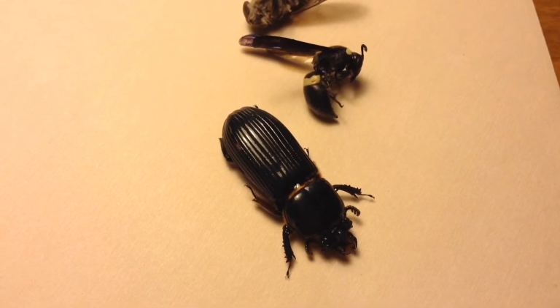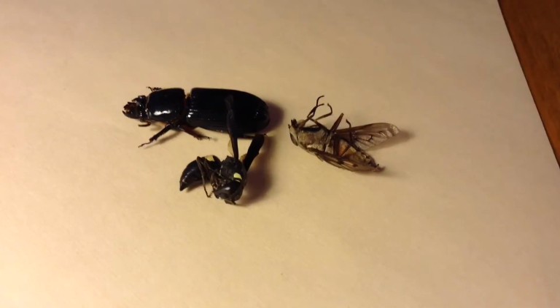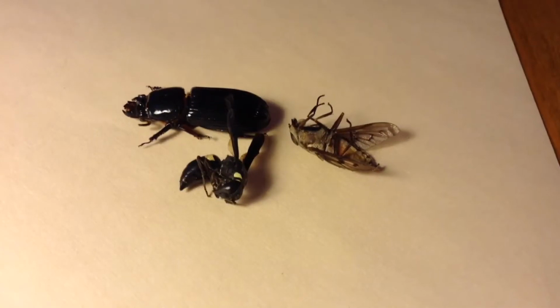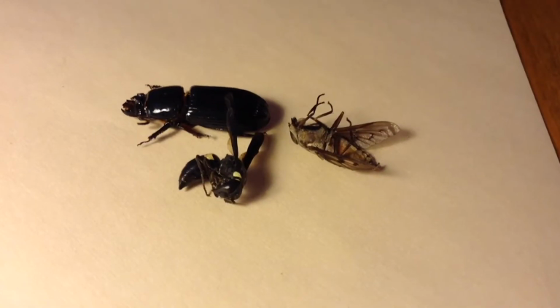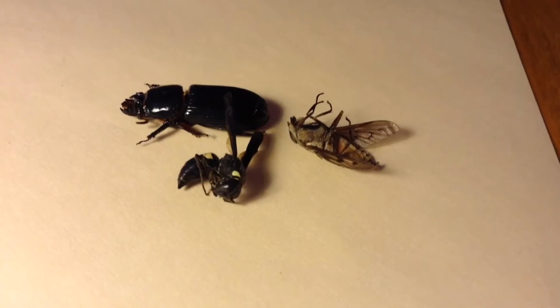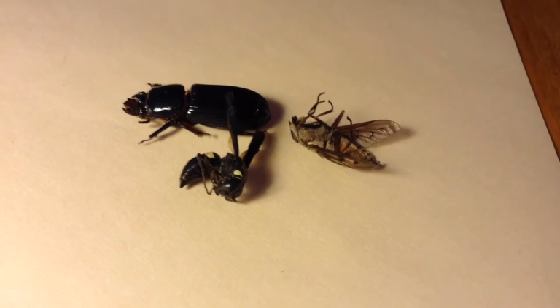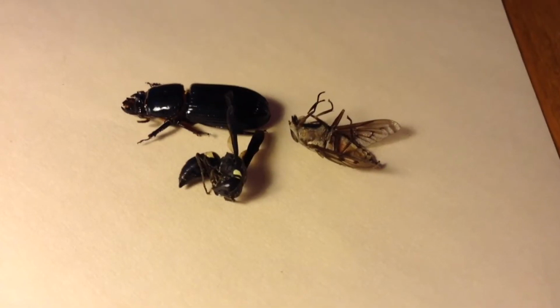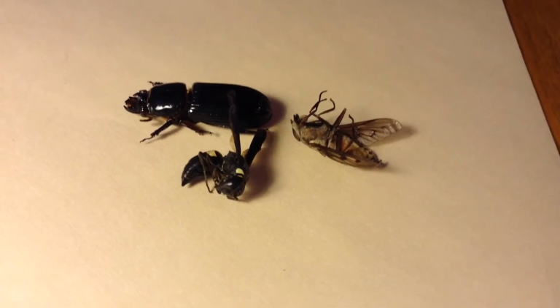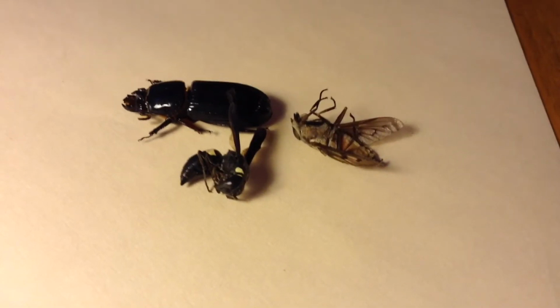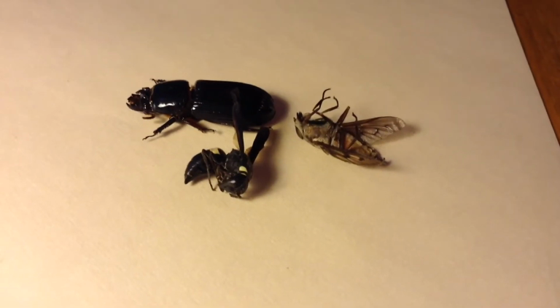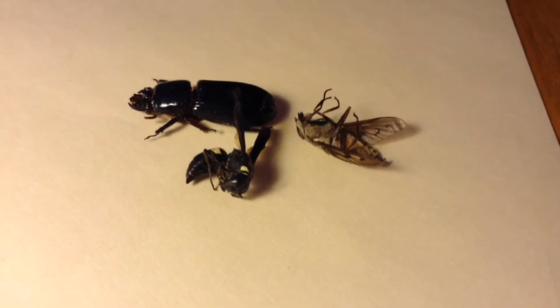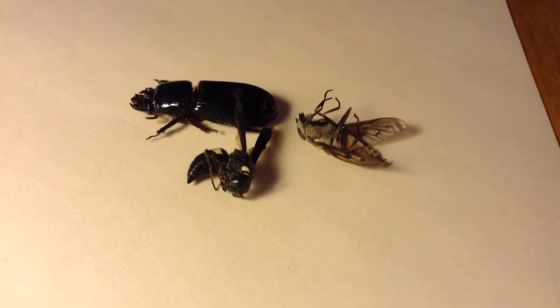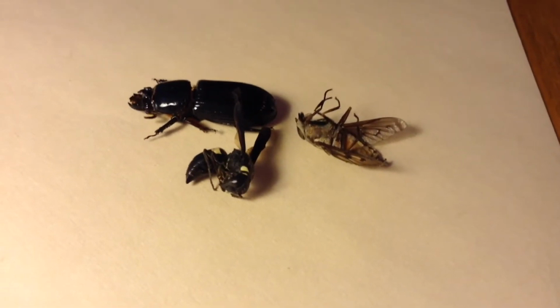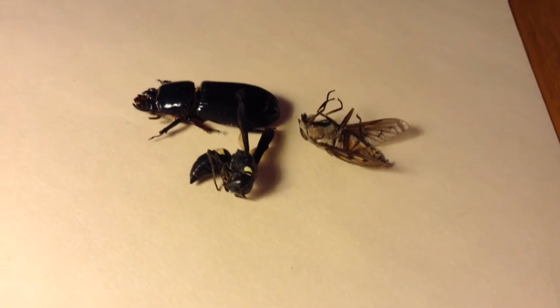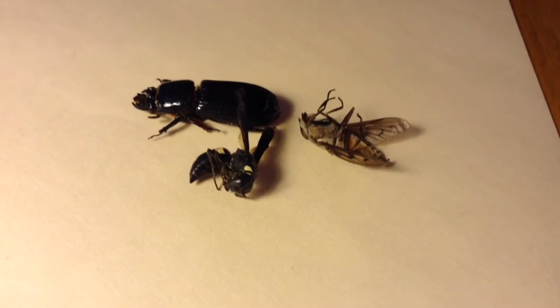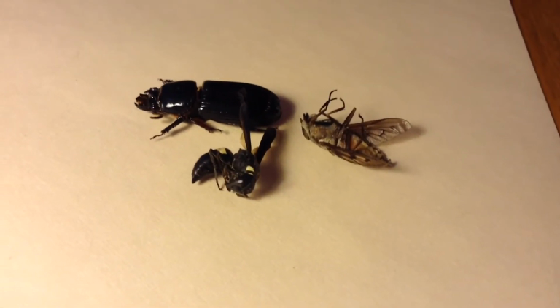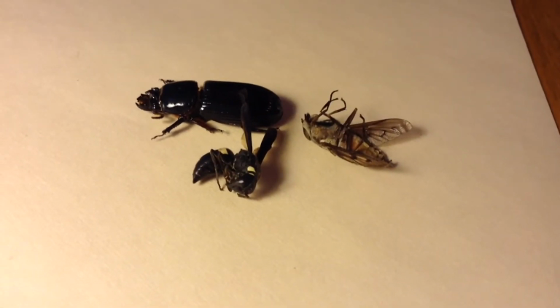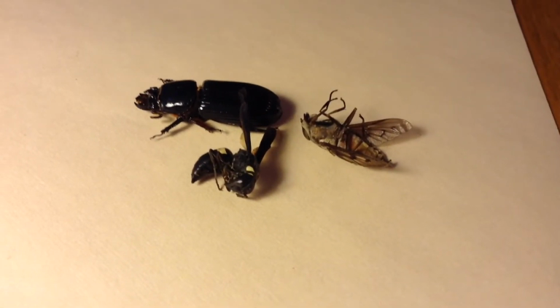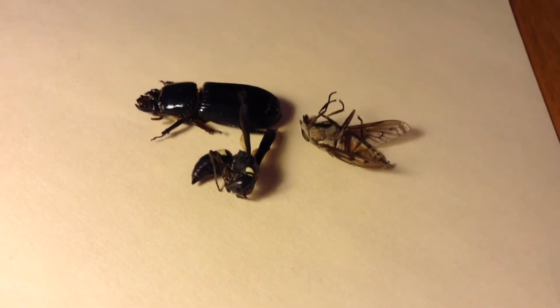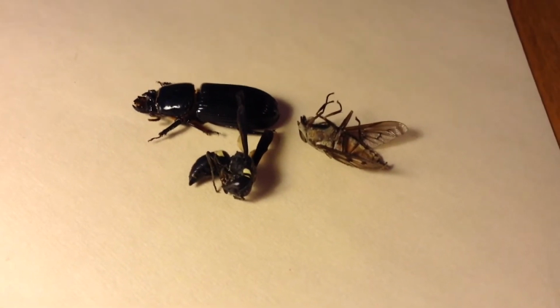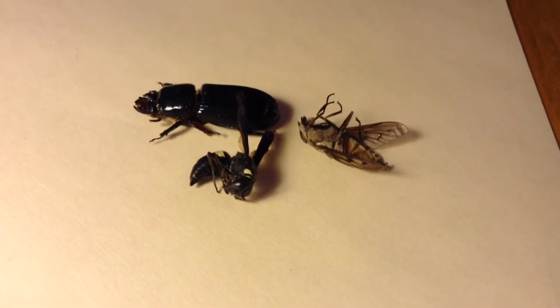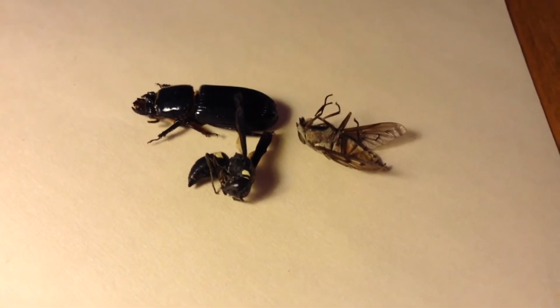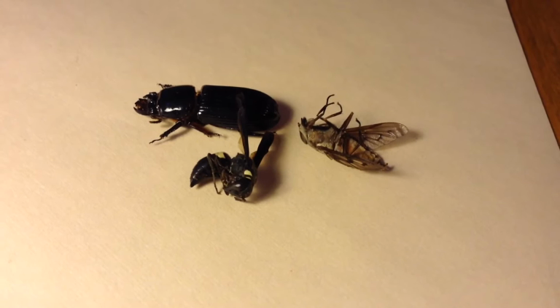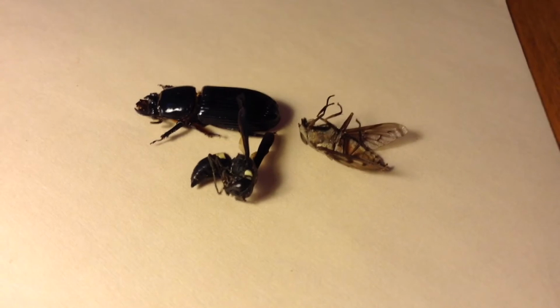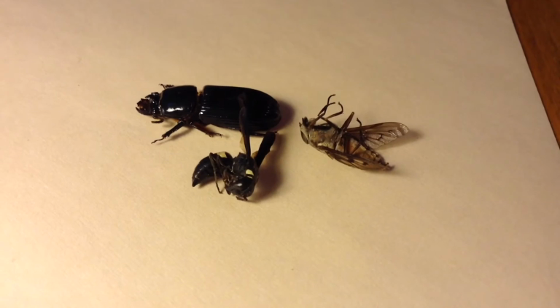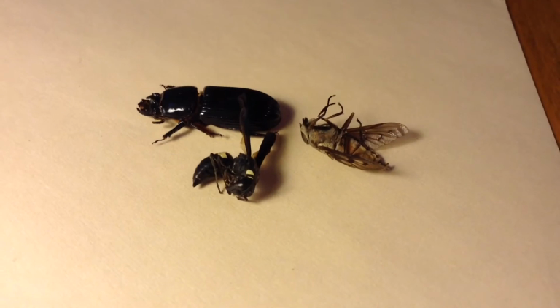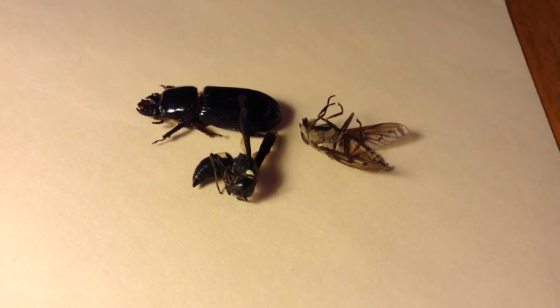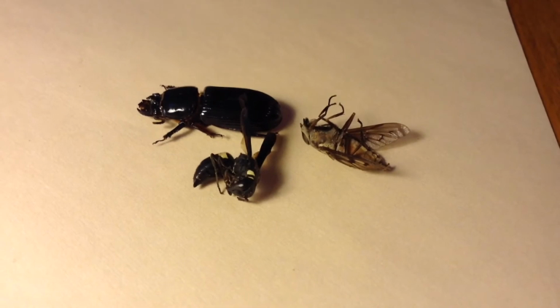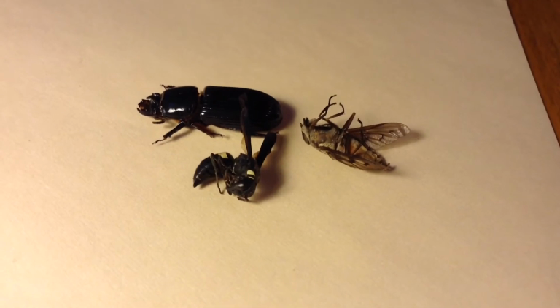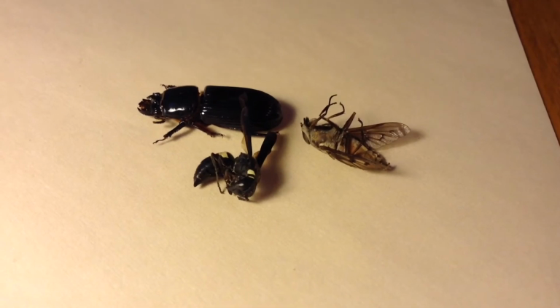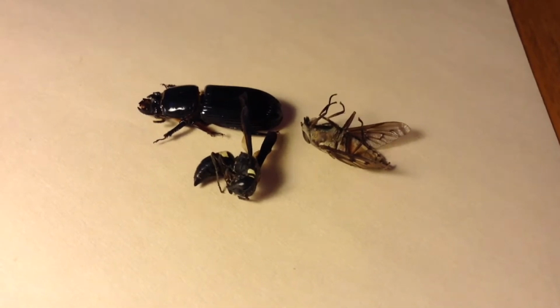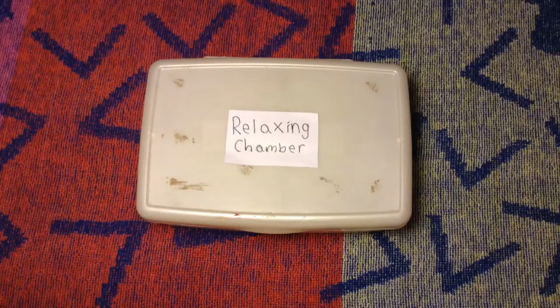But don't worry, there's still hope. All you have to do is make a relaxing chamber. So now let's get into the tutorial.